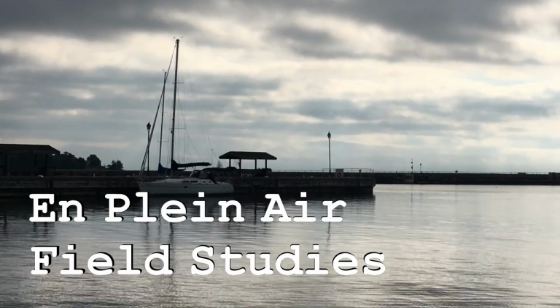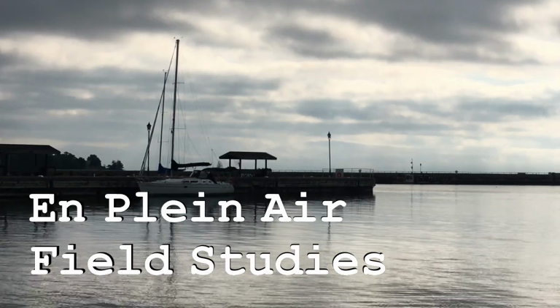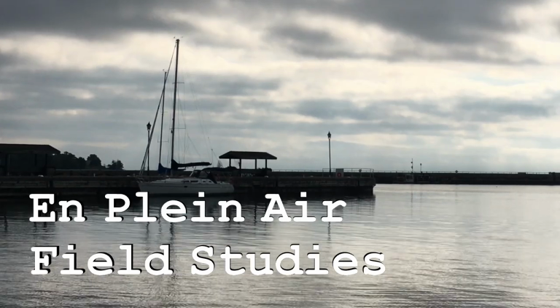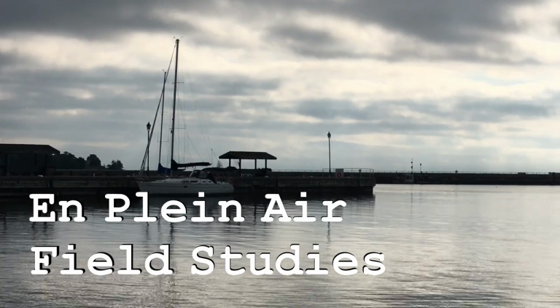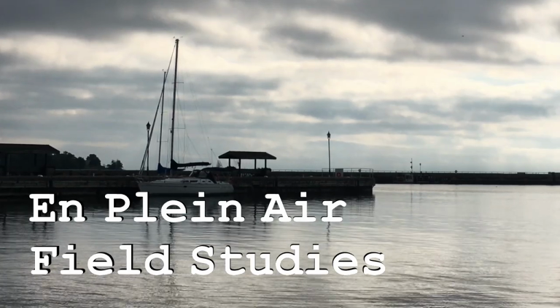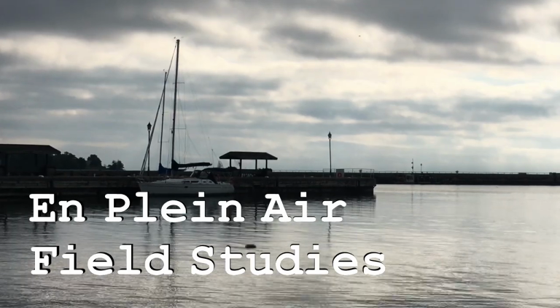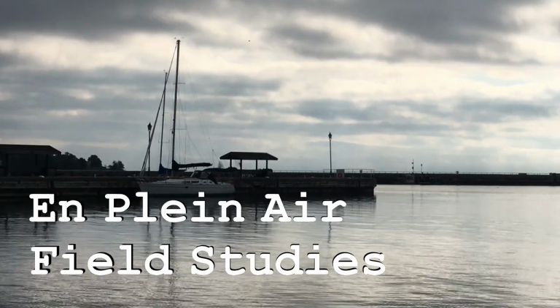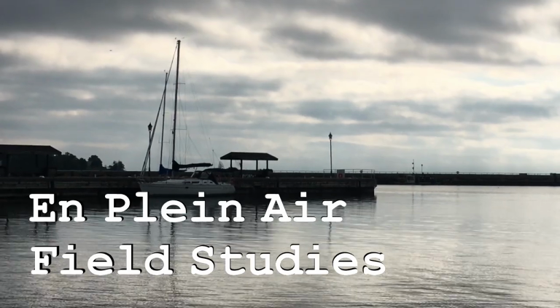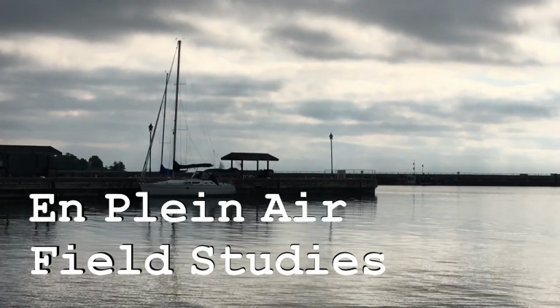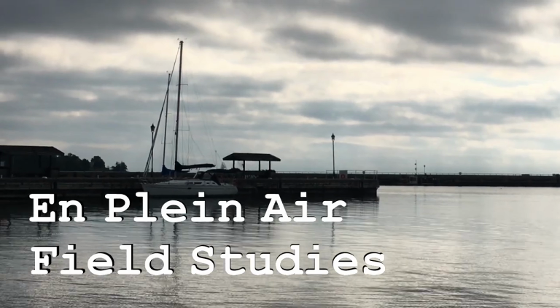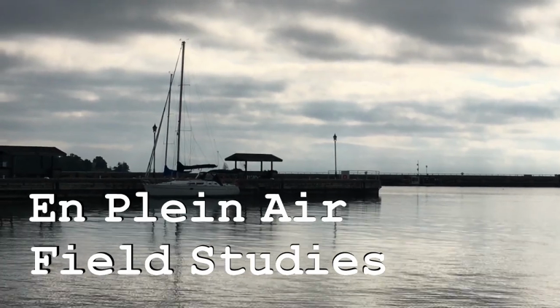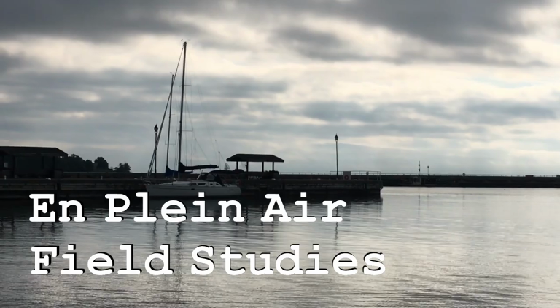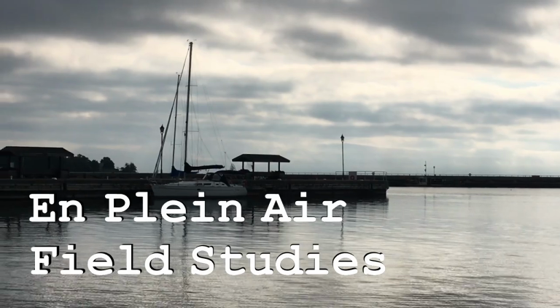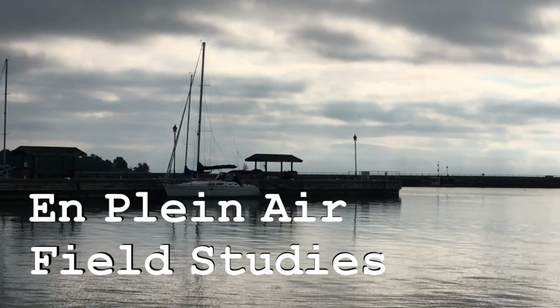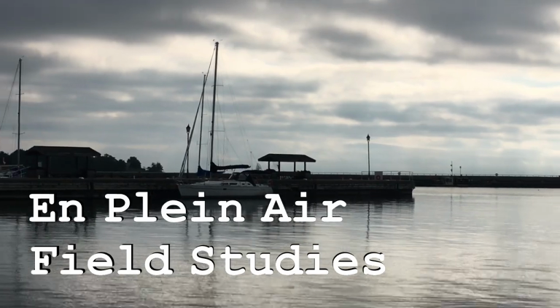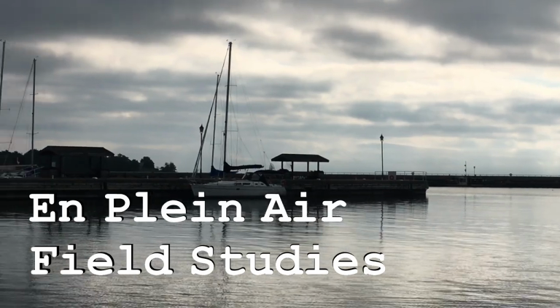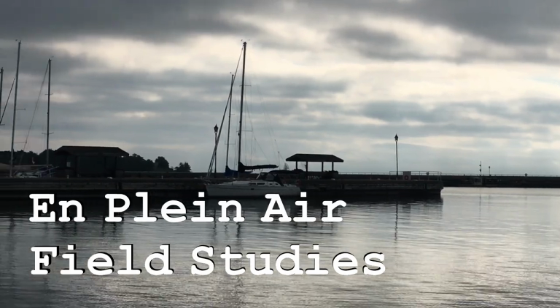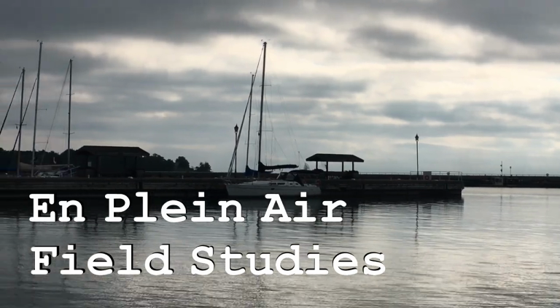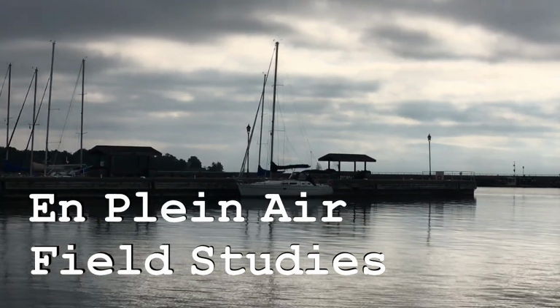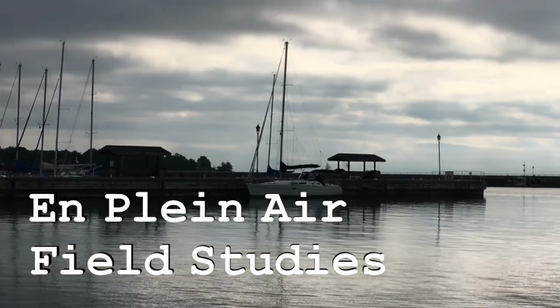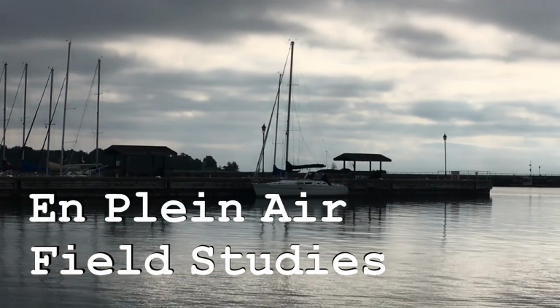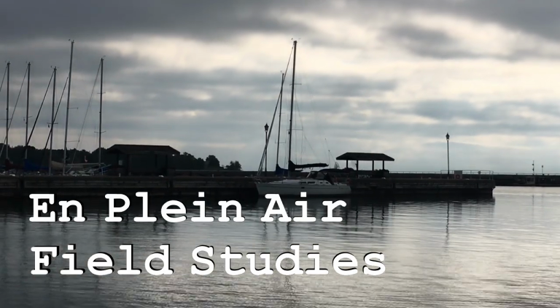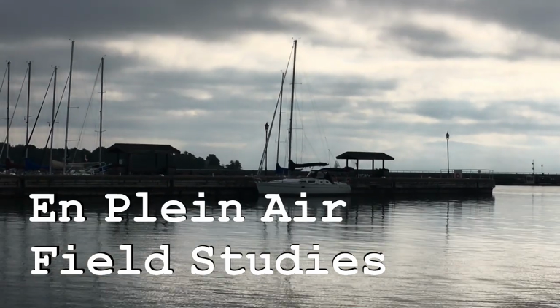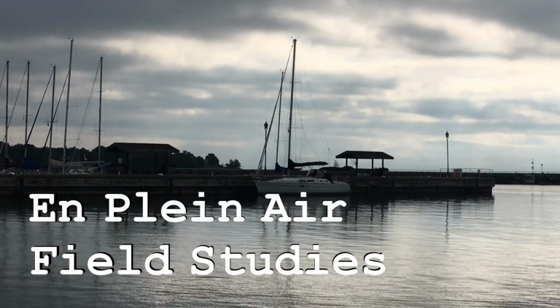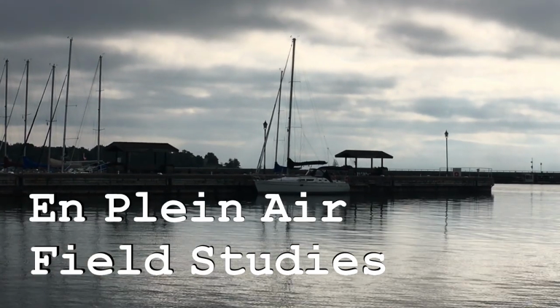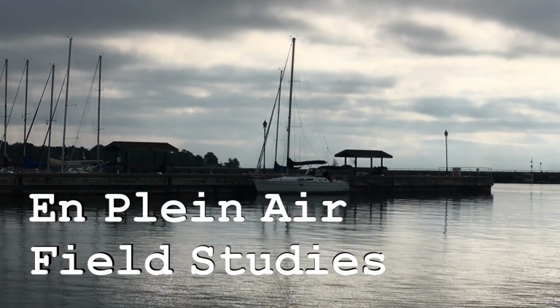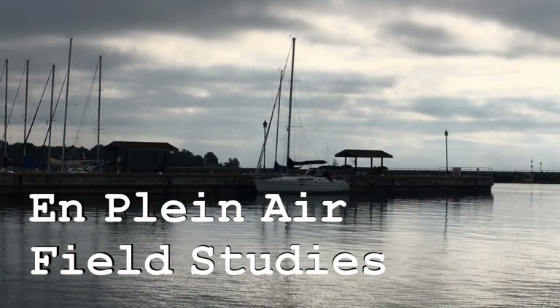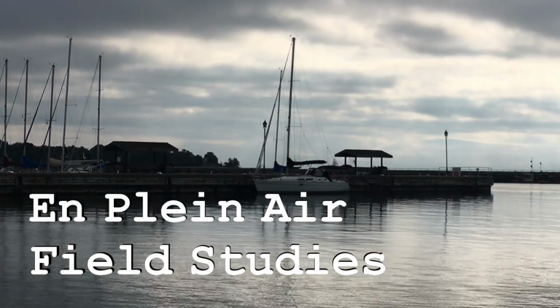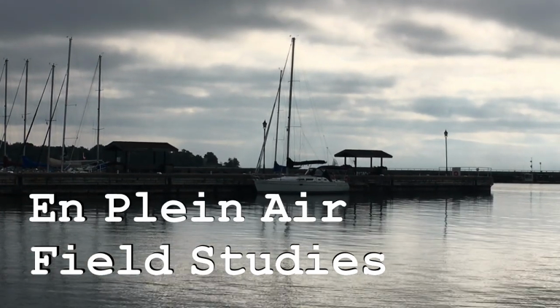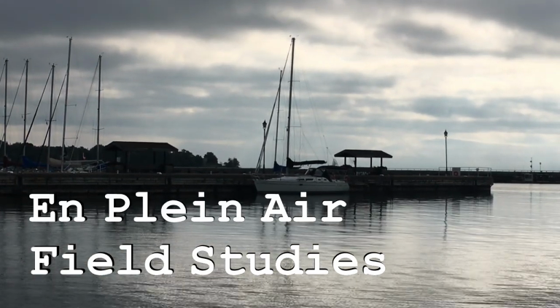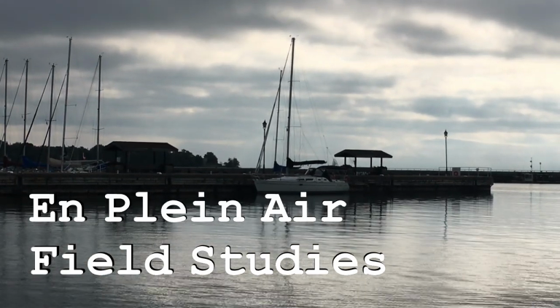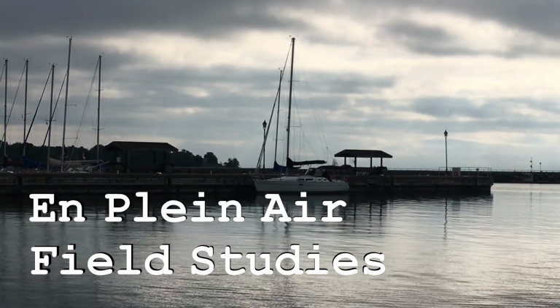I'm Rod Bergeron and today we're at the Inner Harbor here in Coburg, Ontario and we're doing some field studies.